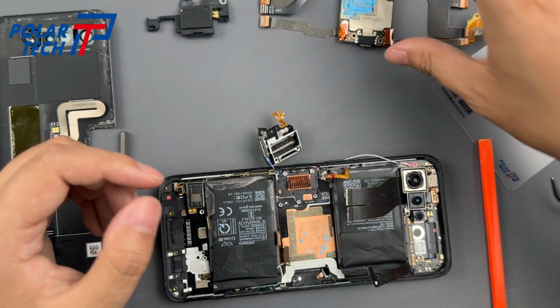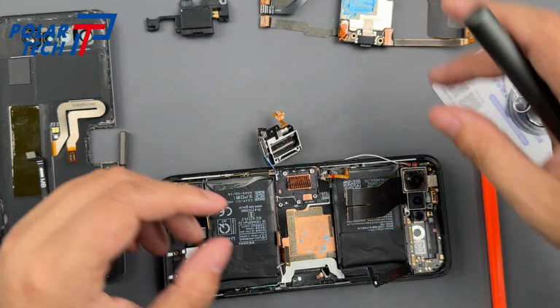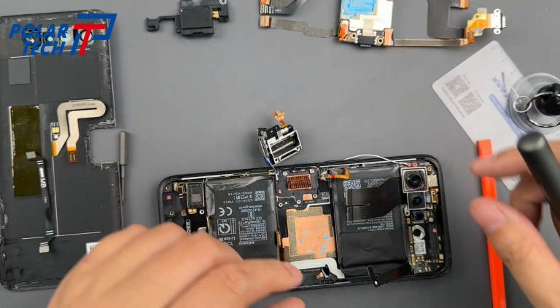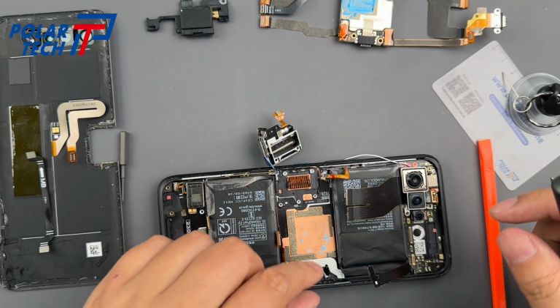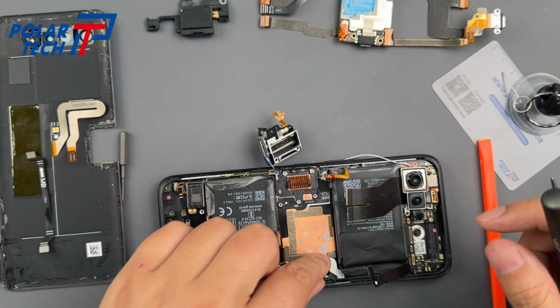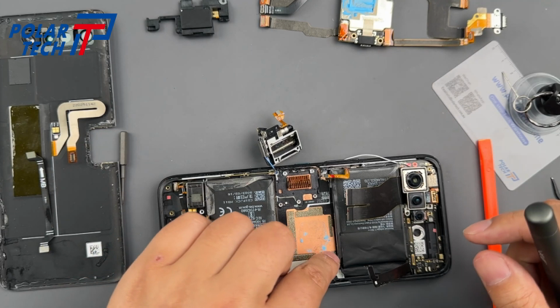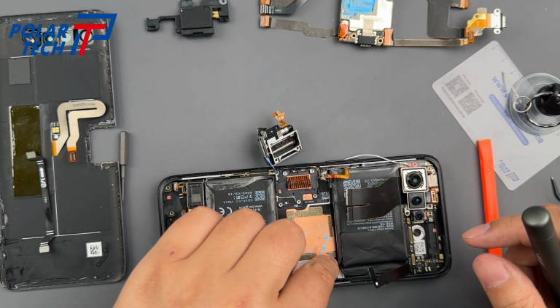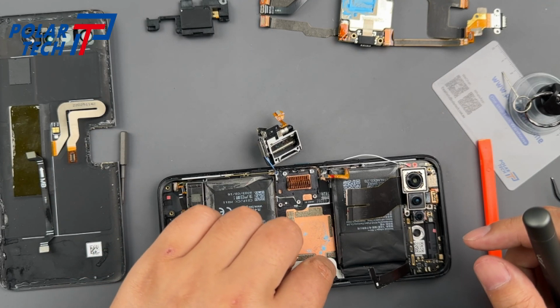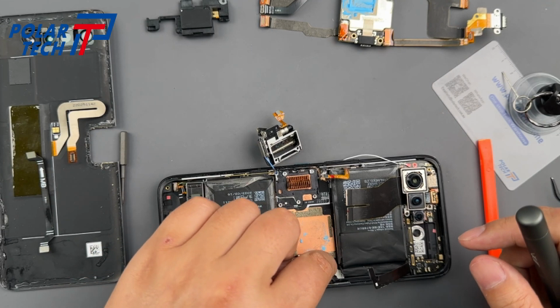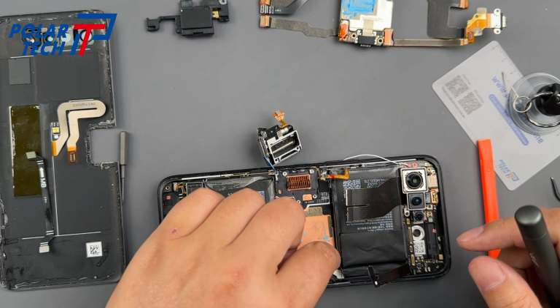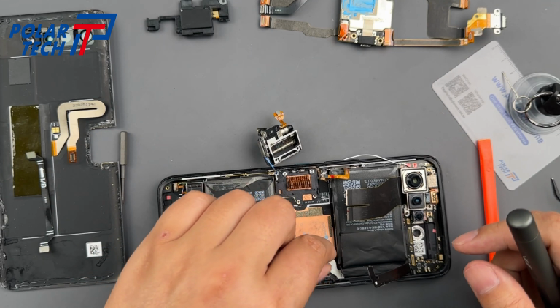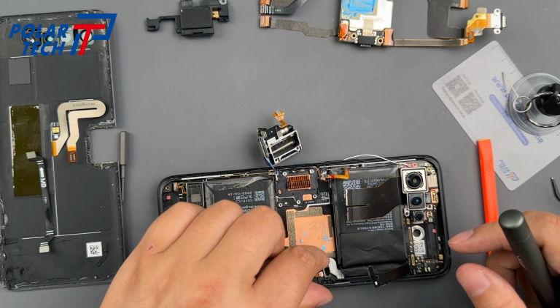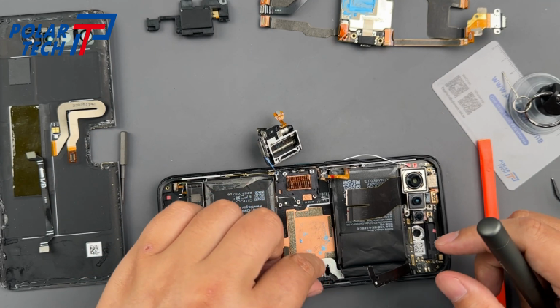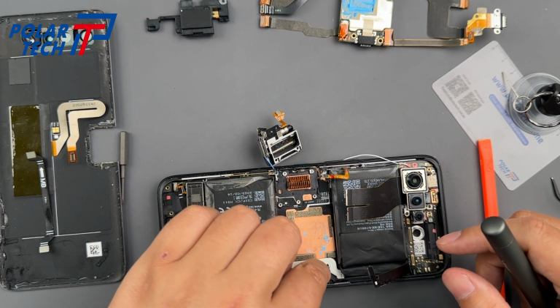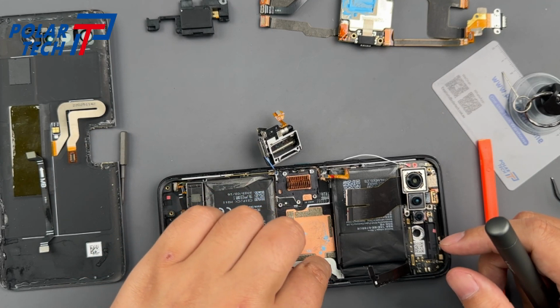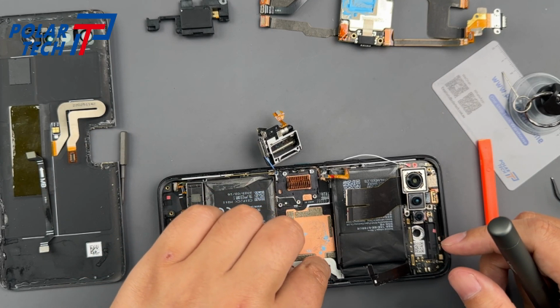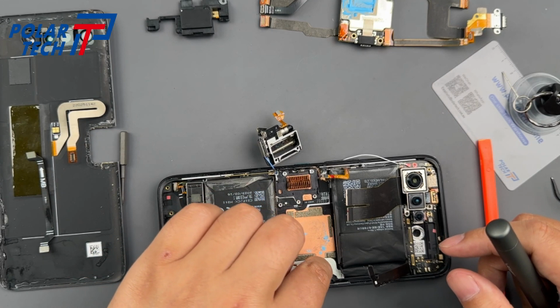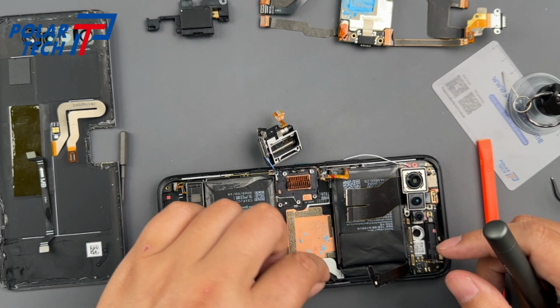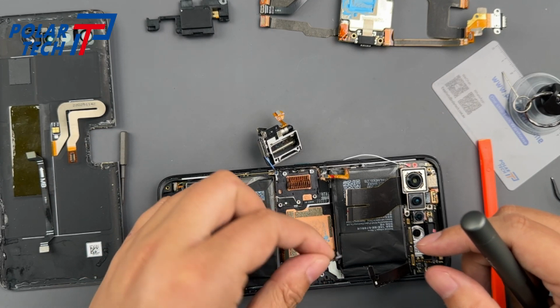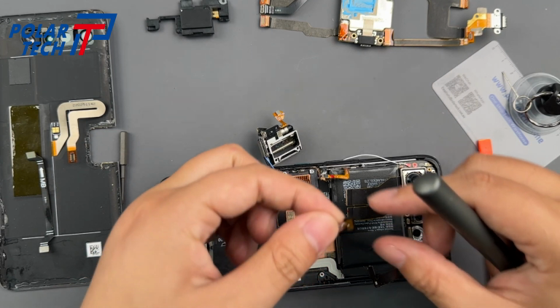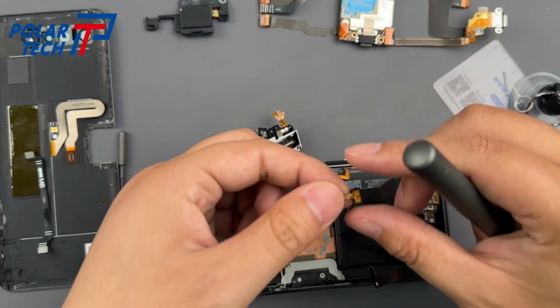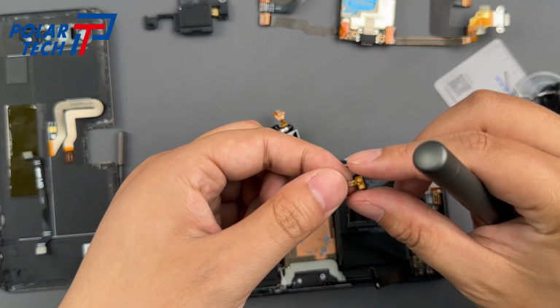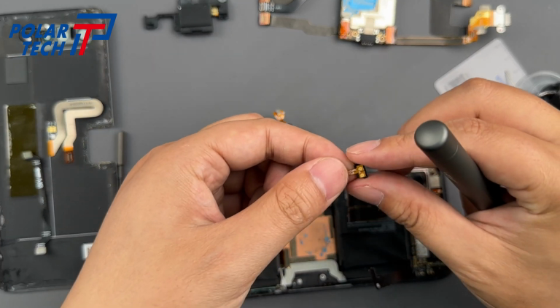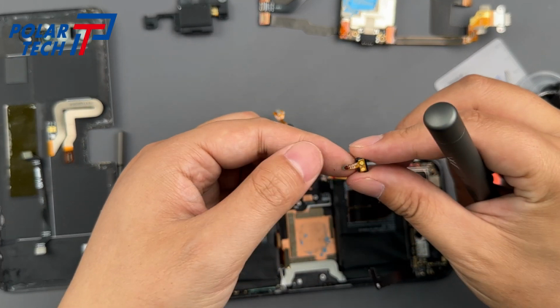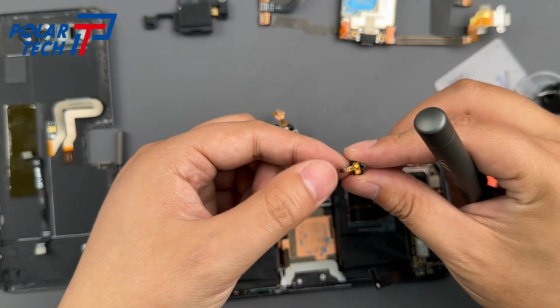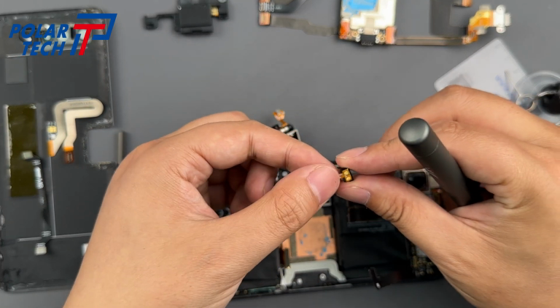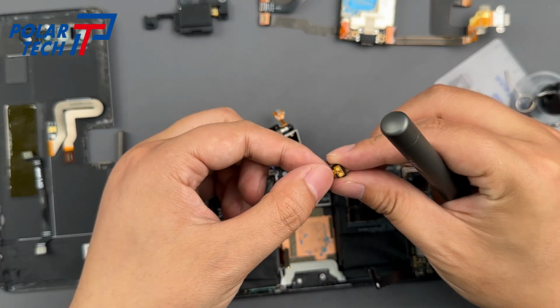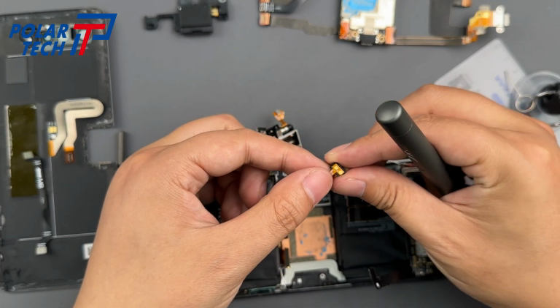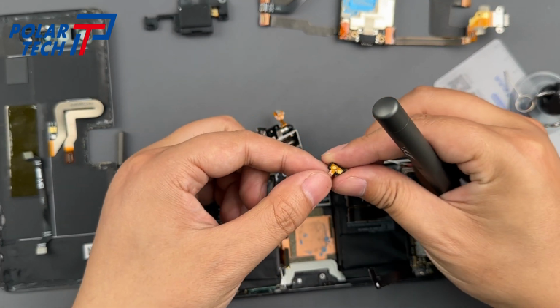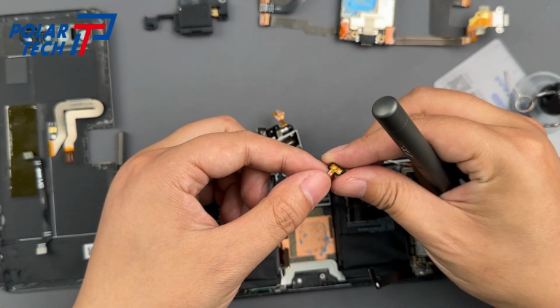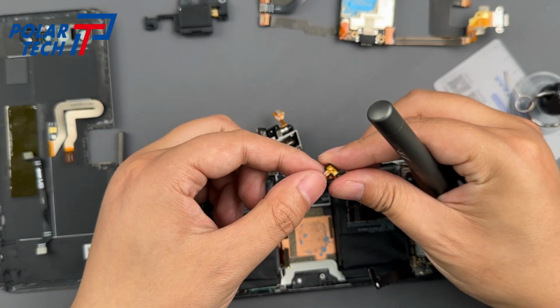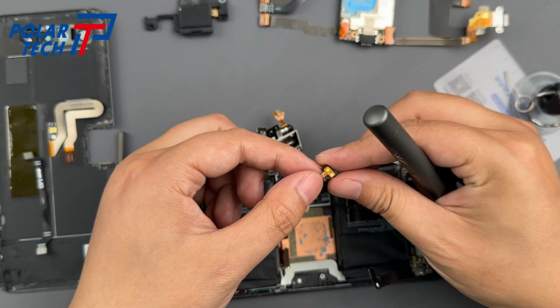Just a heads up — there's a pogo pin module tucked under the motherboard, so make sure you don't miss it.